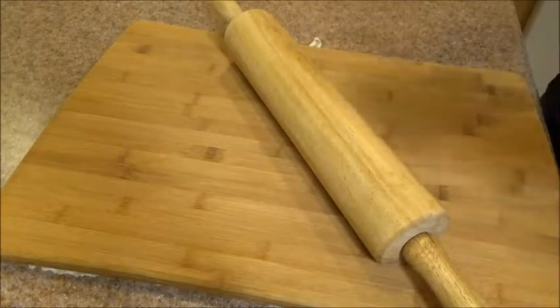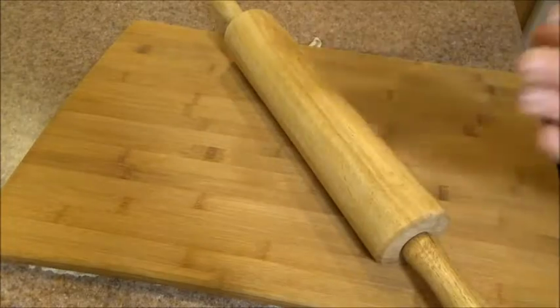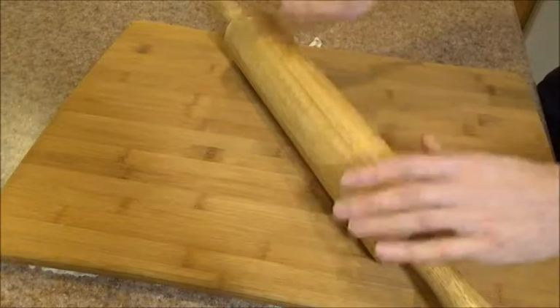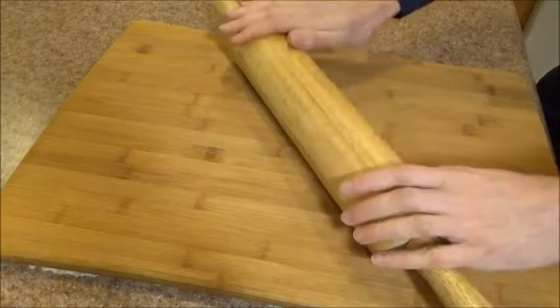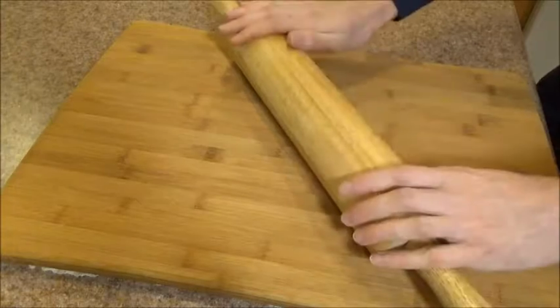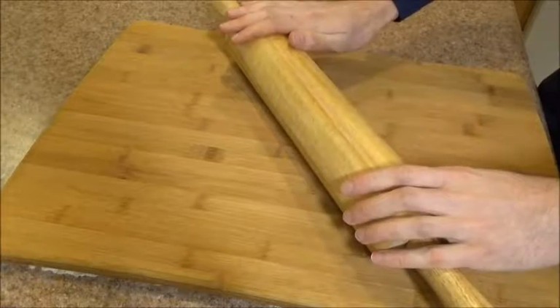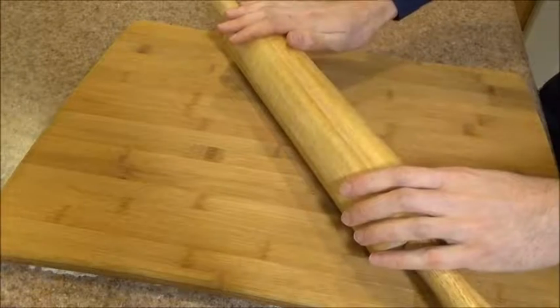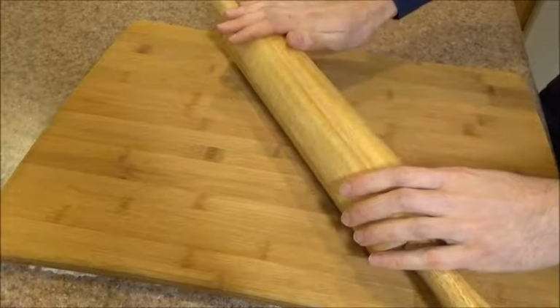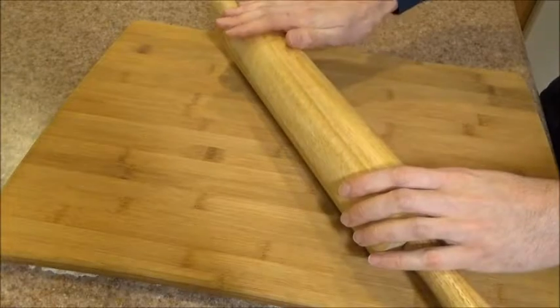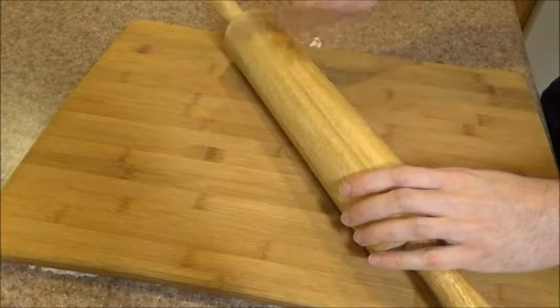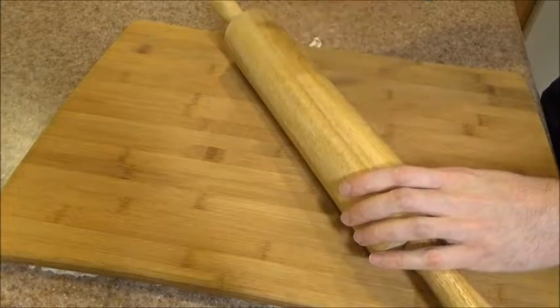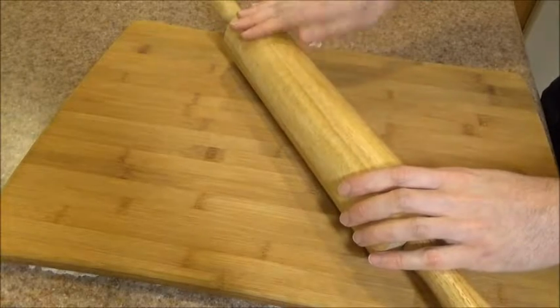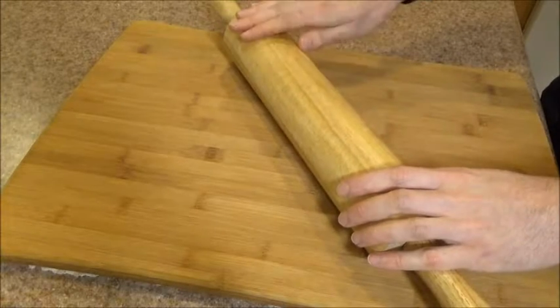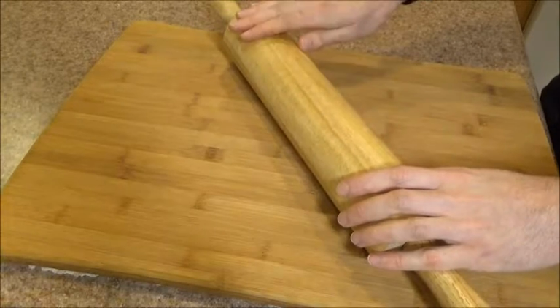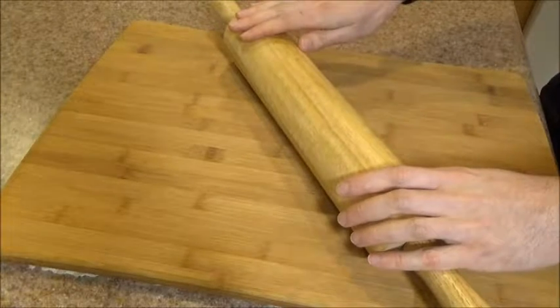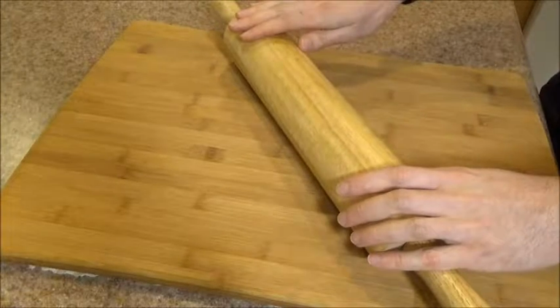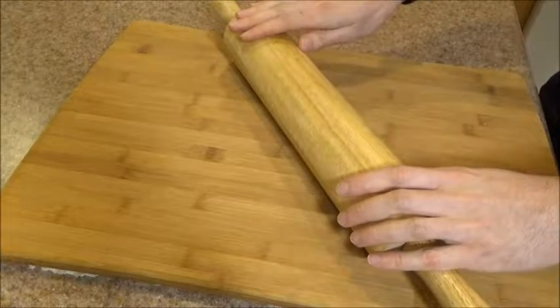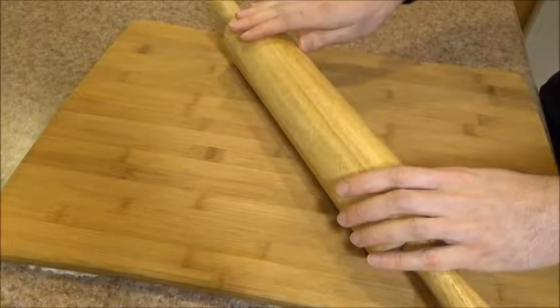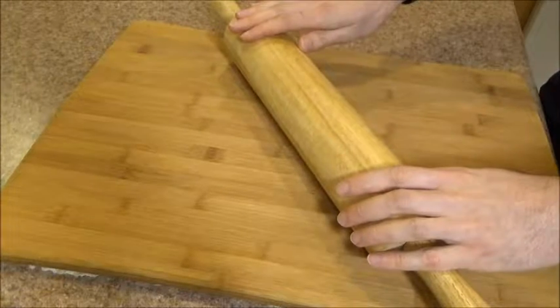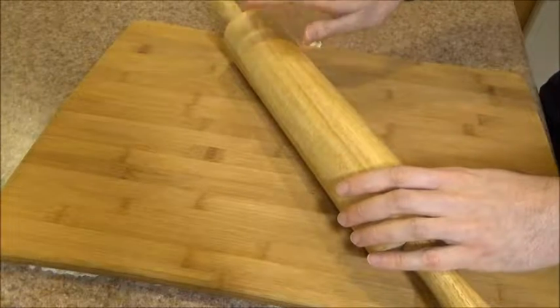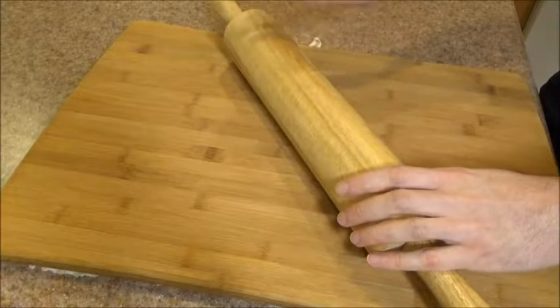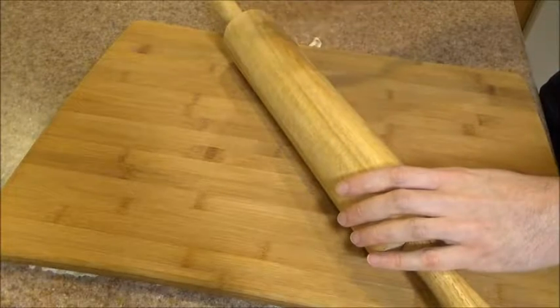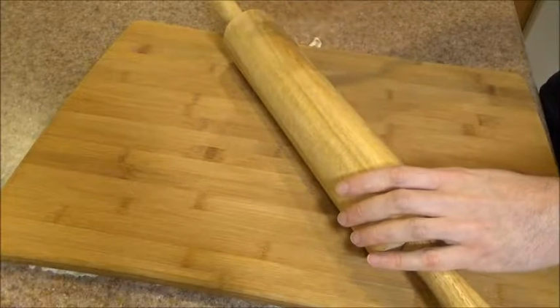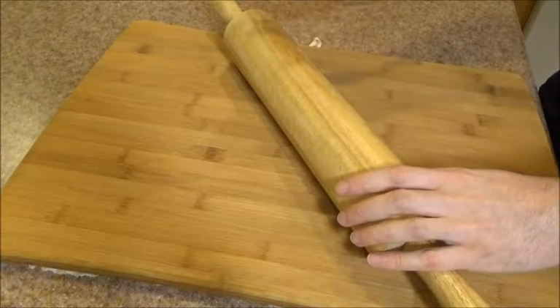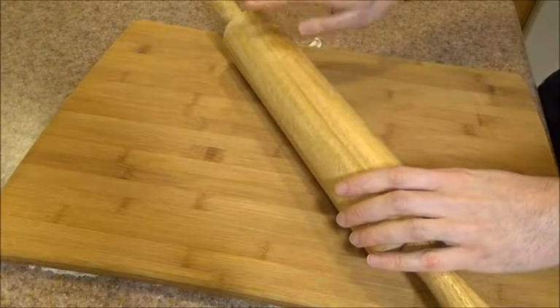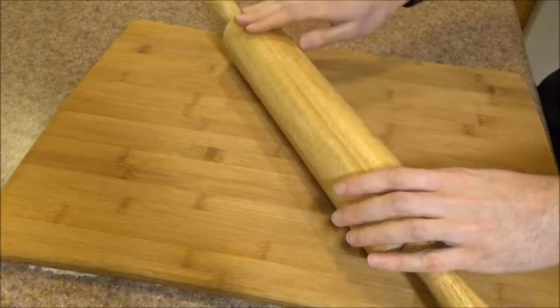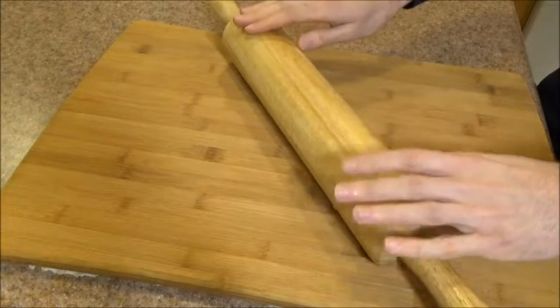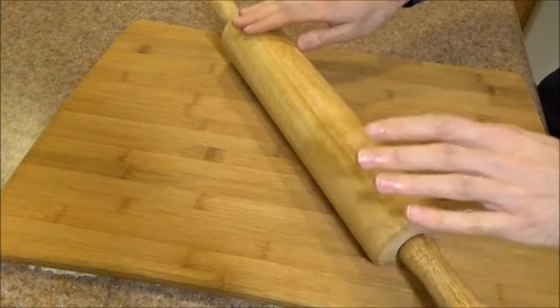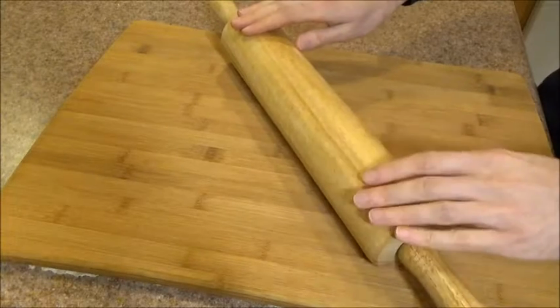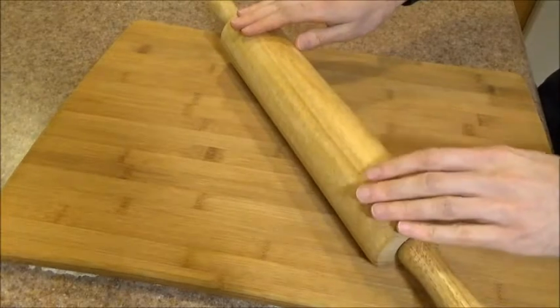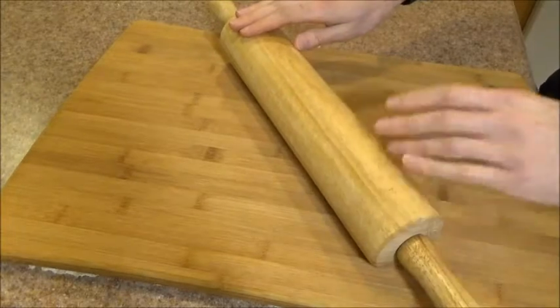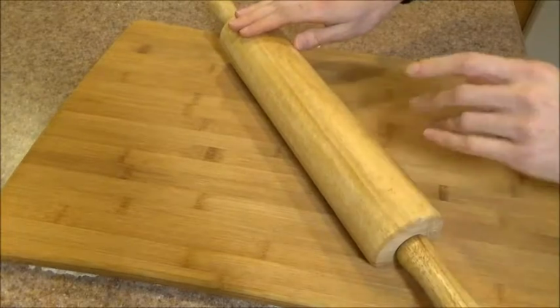To sum things up, I'm very happy with this rolling pin. I expect to get many years of use out of it.